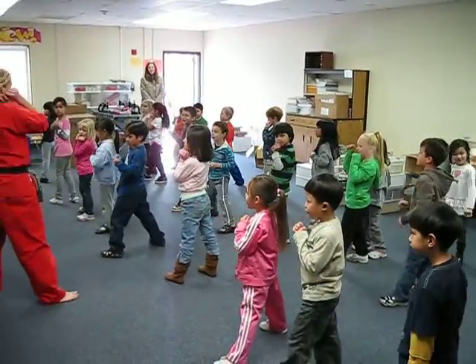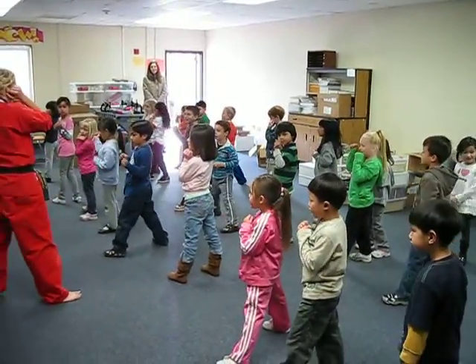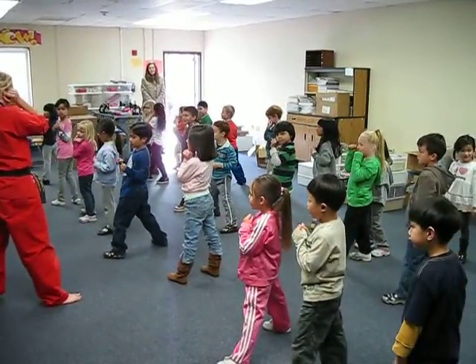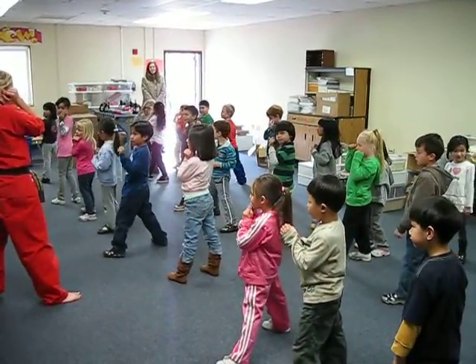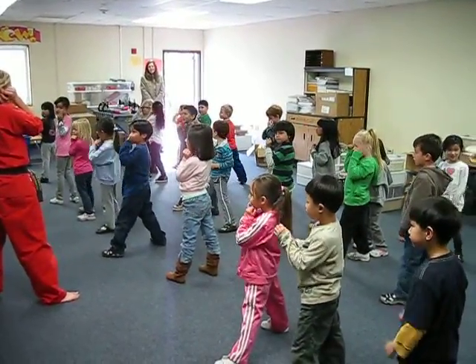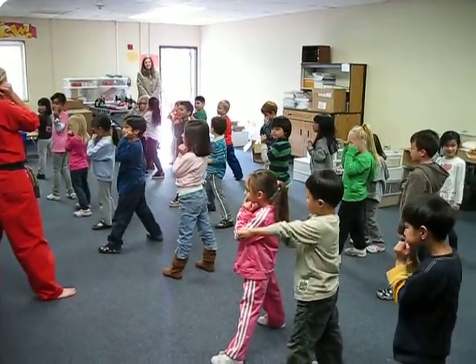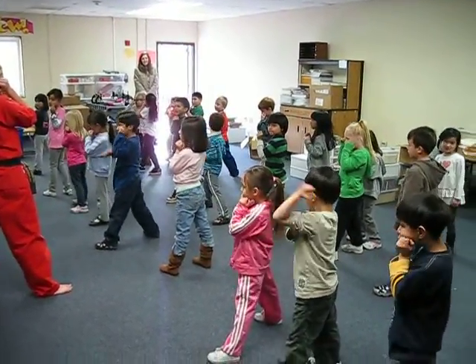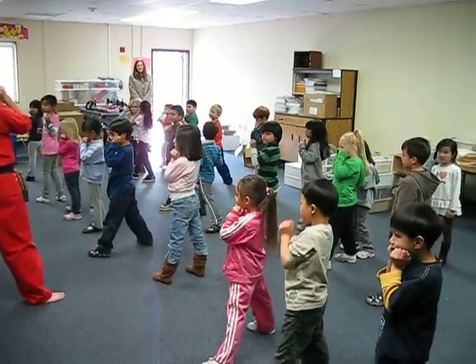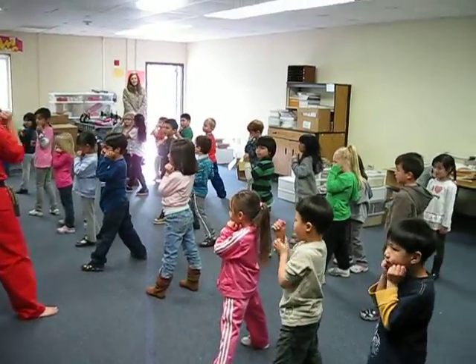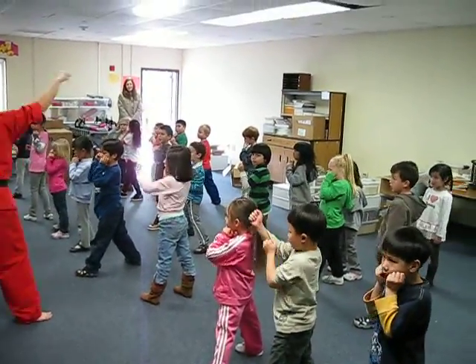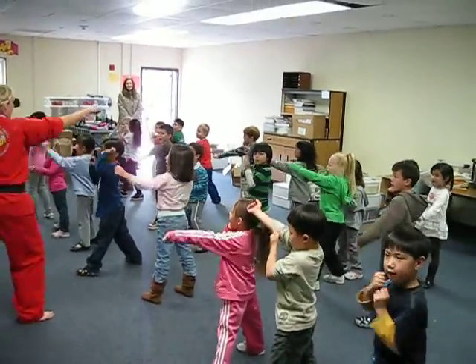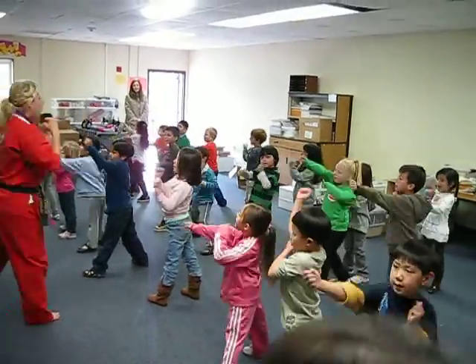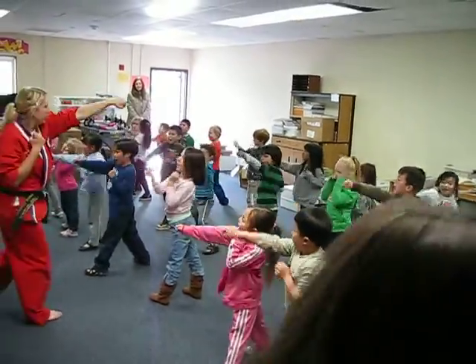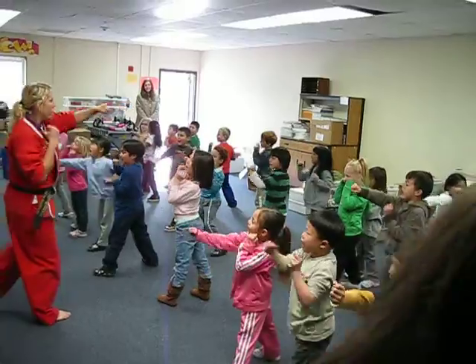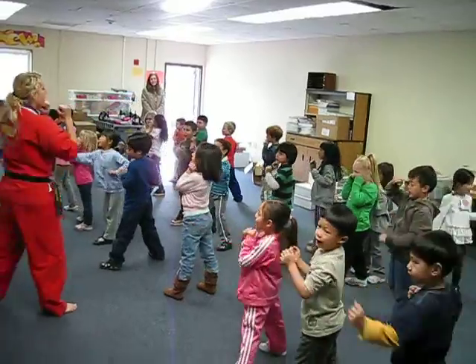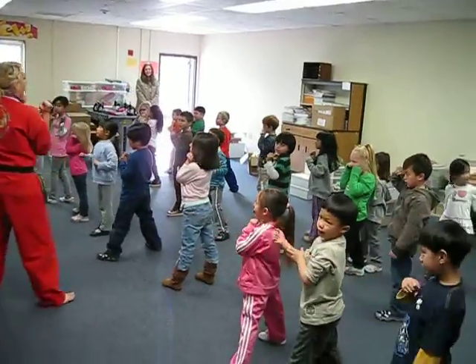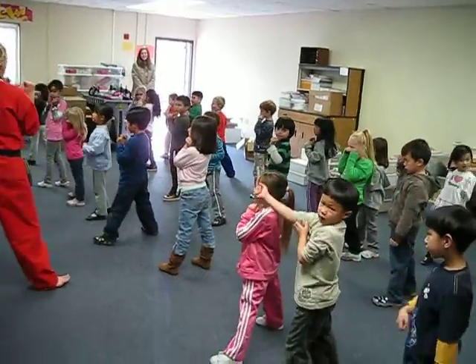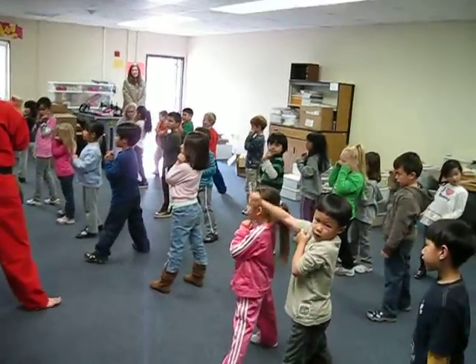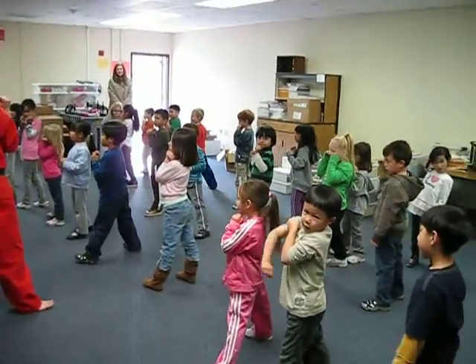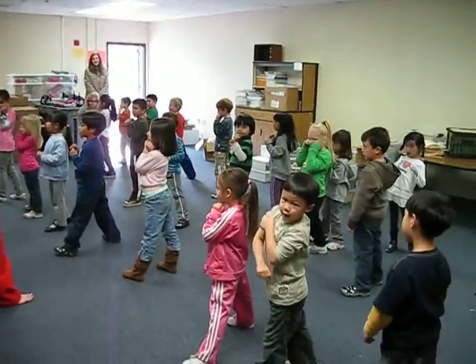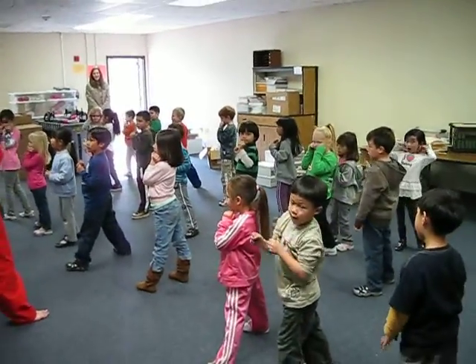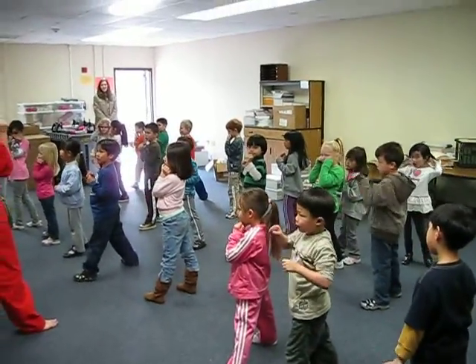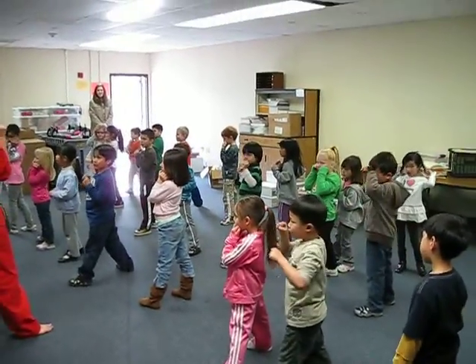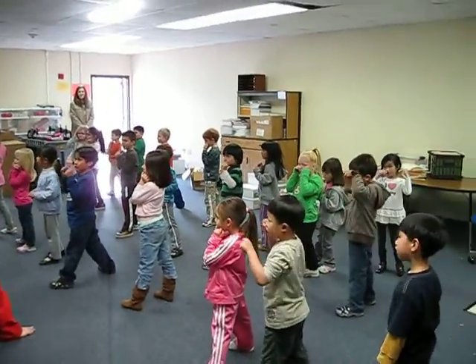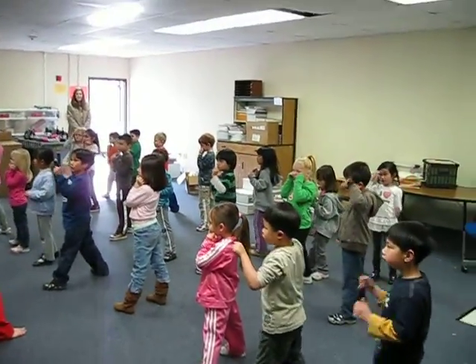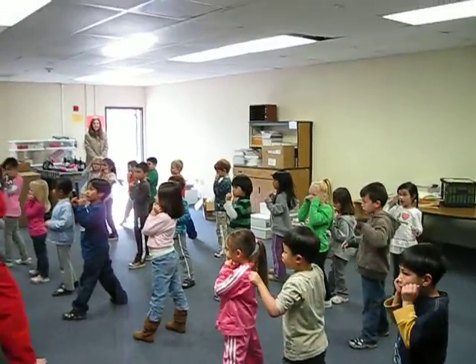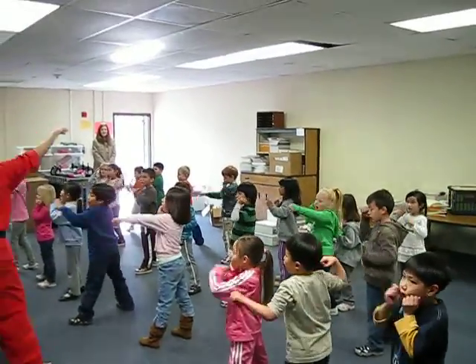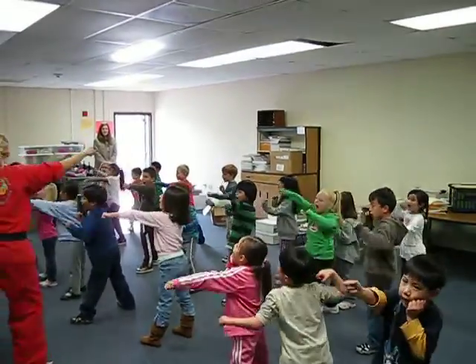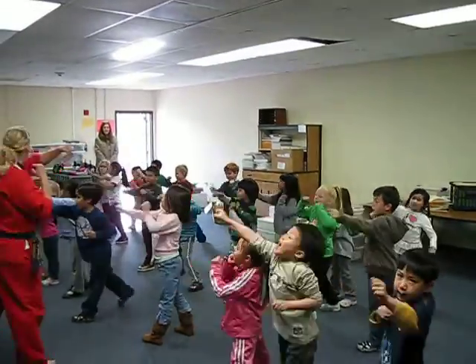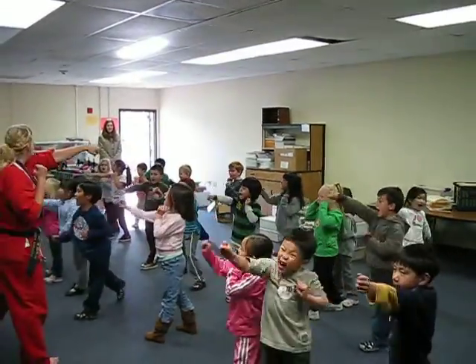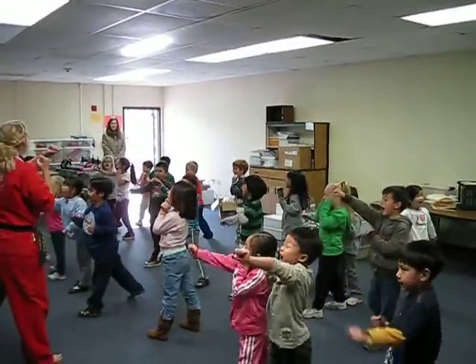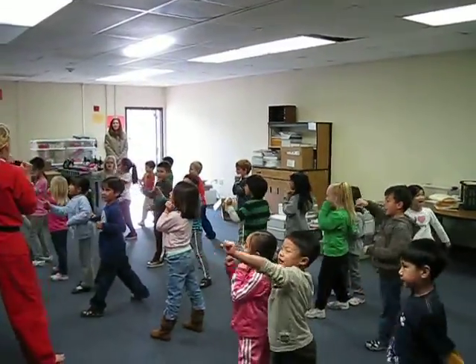Hands up by our face, ready? Go! One, hey! Good. Last one — yell super loud — ready? Go! One, hey! Good.